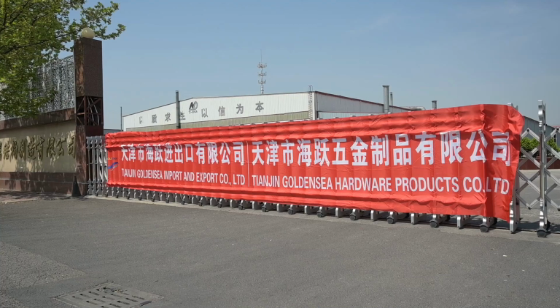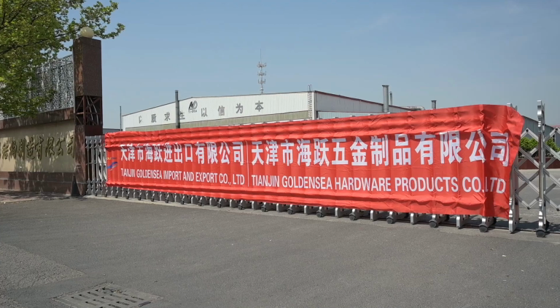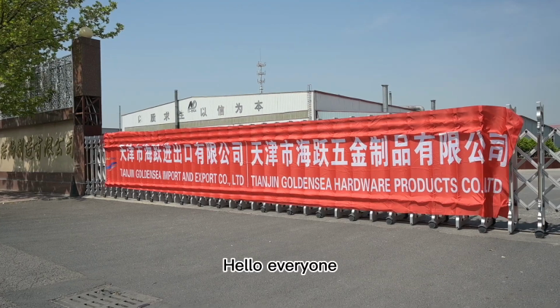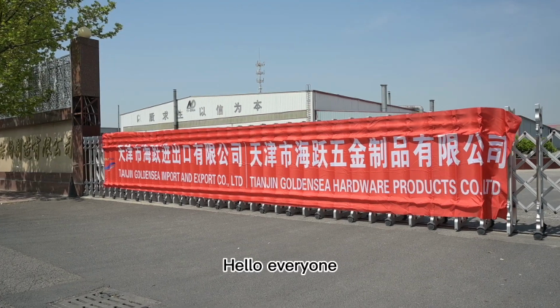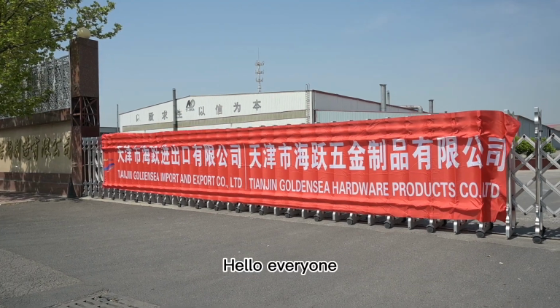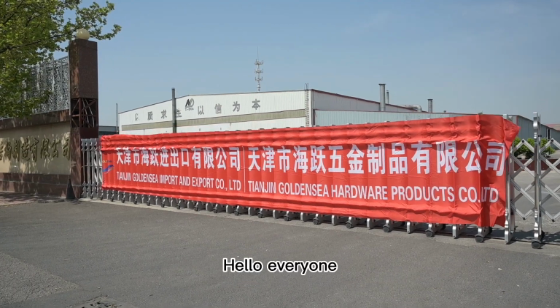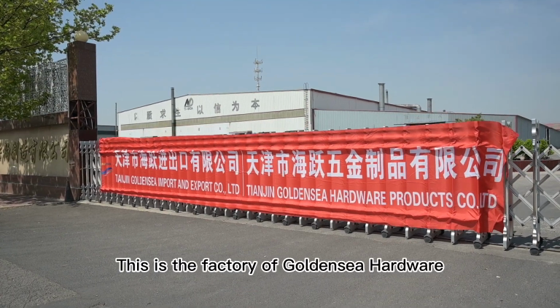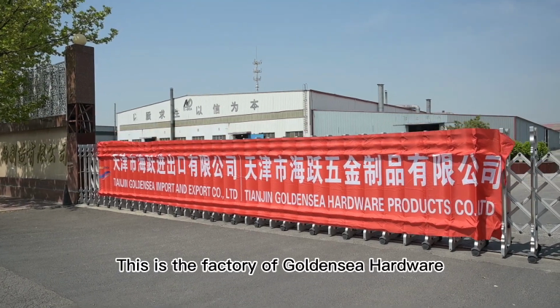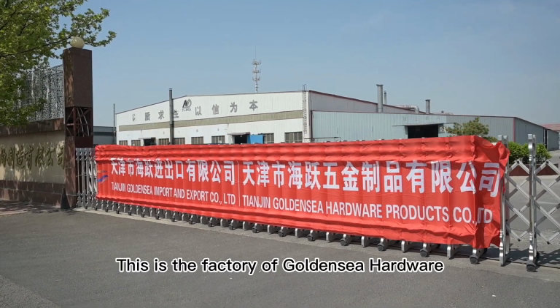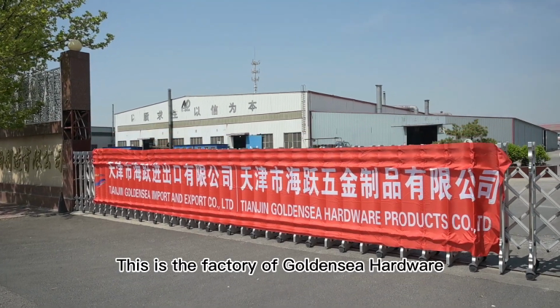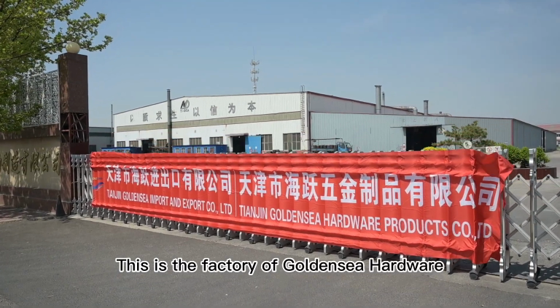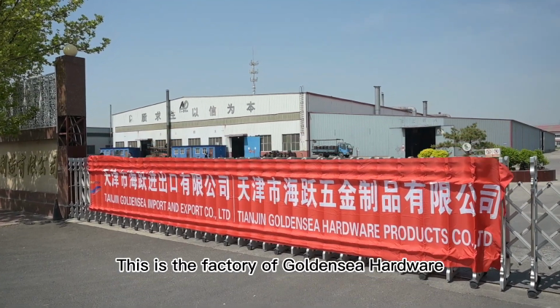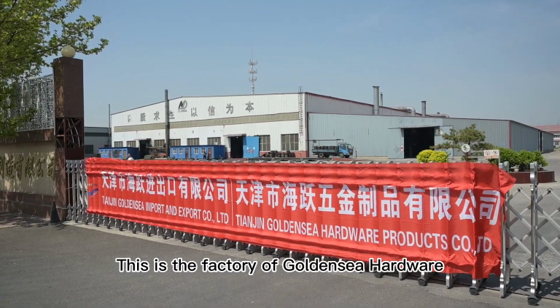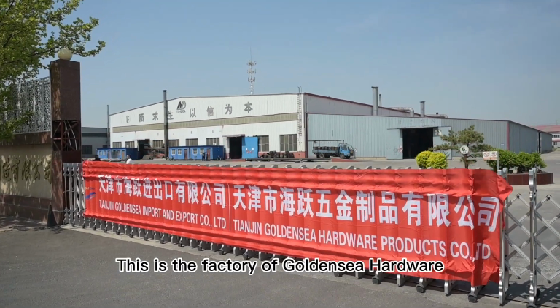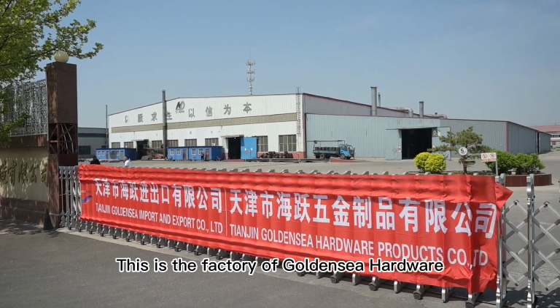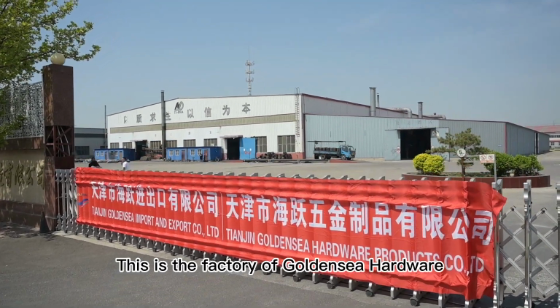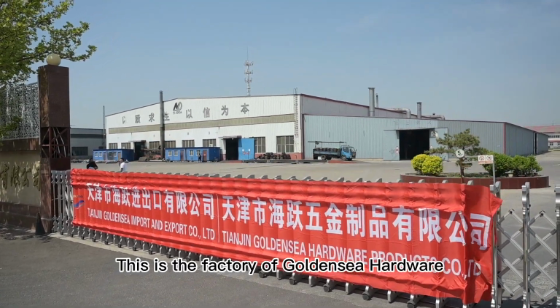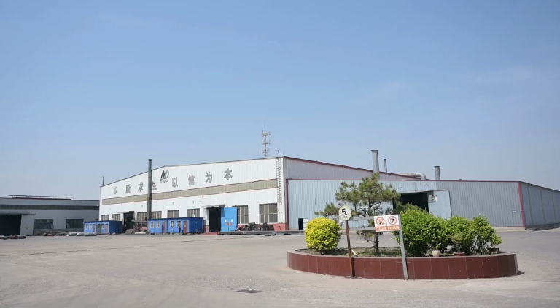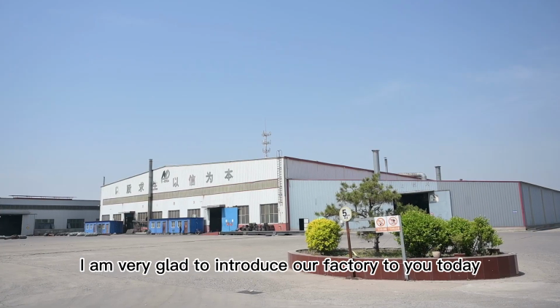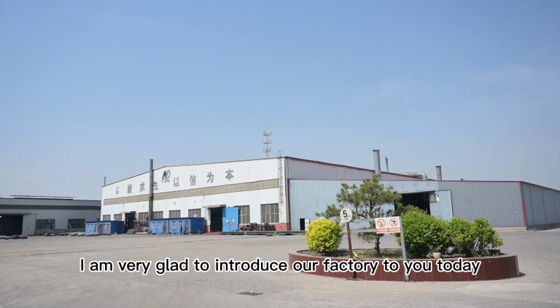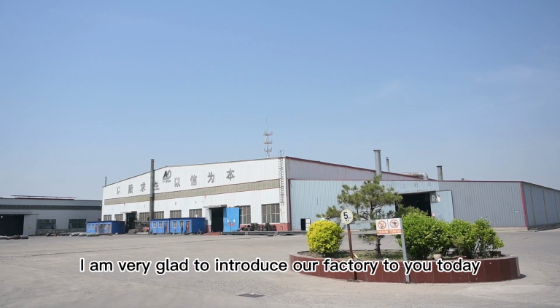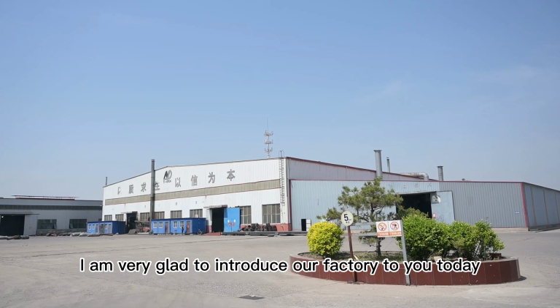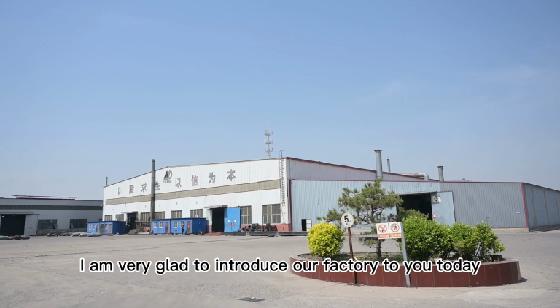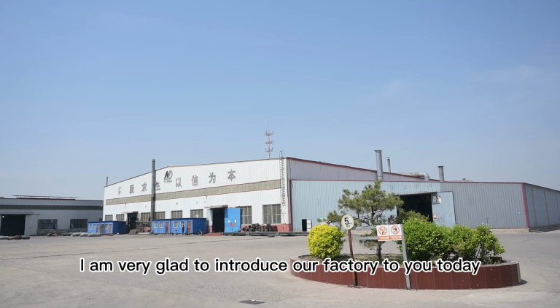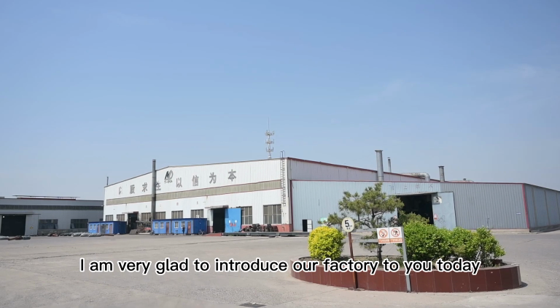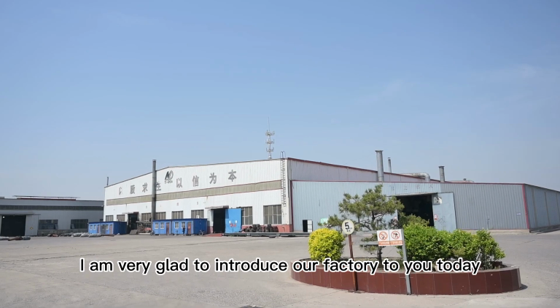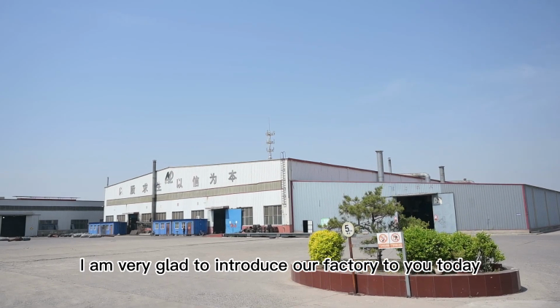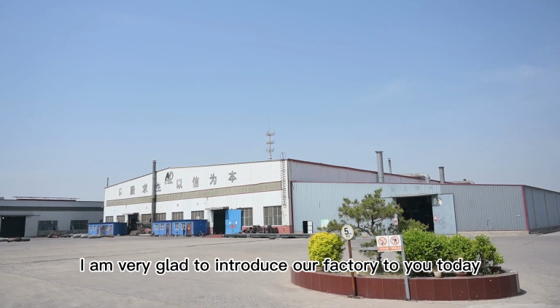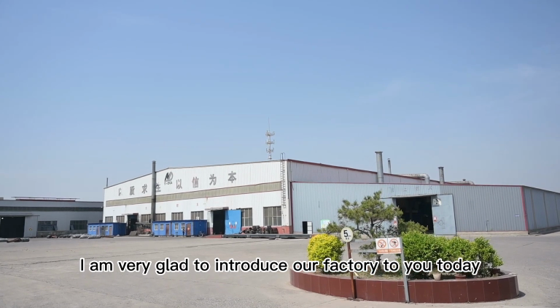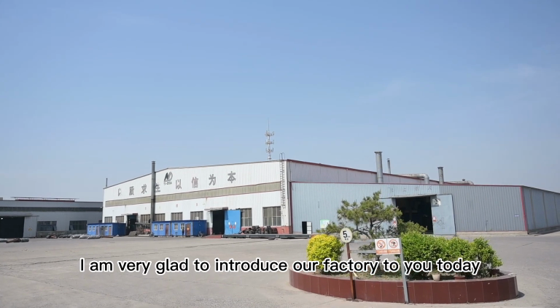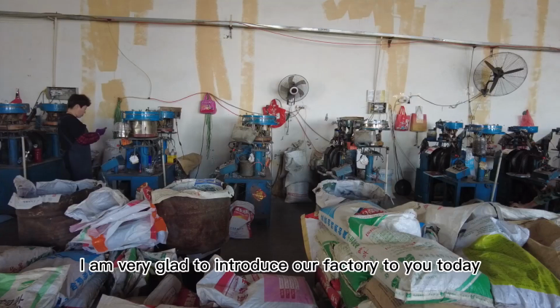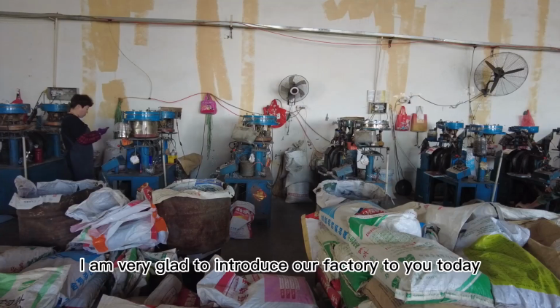Hello everyone, this is the factory of Golden C Hardware. I am very glad to introduce our factory to you today.